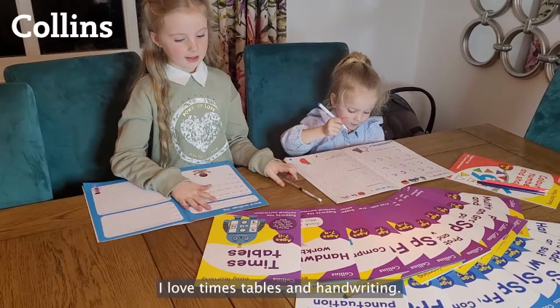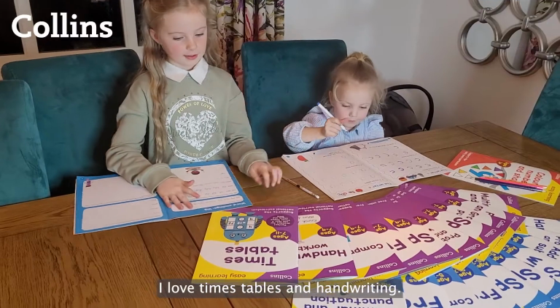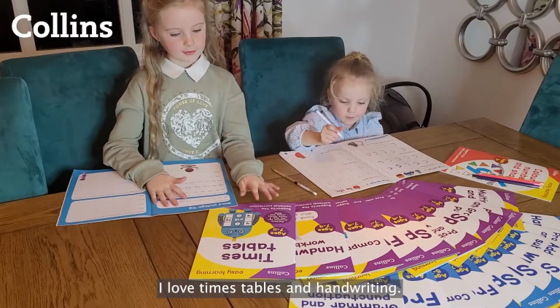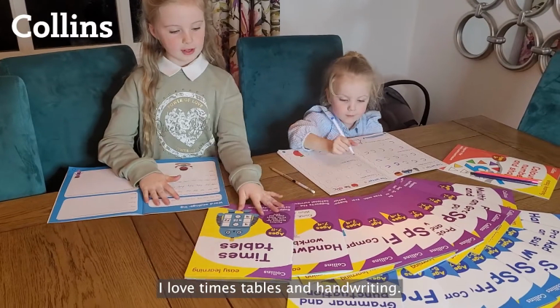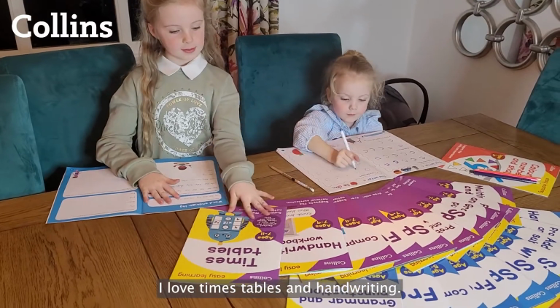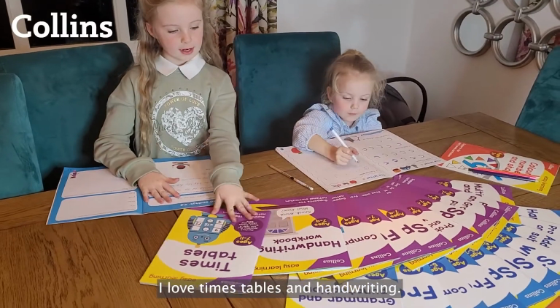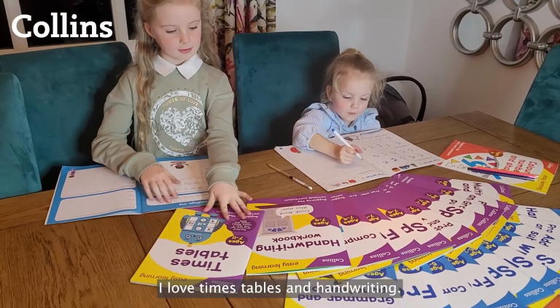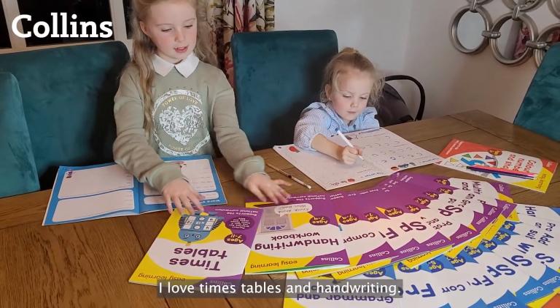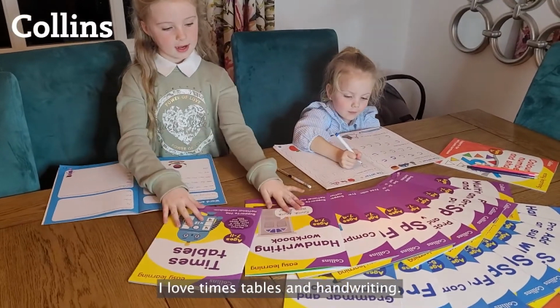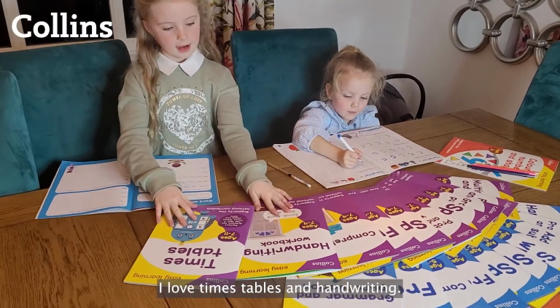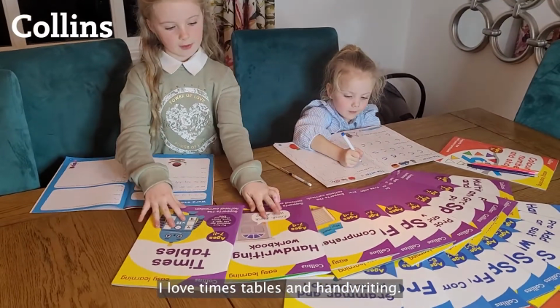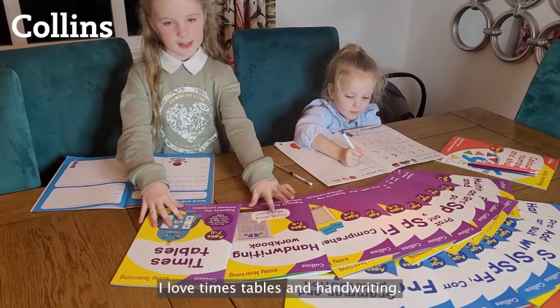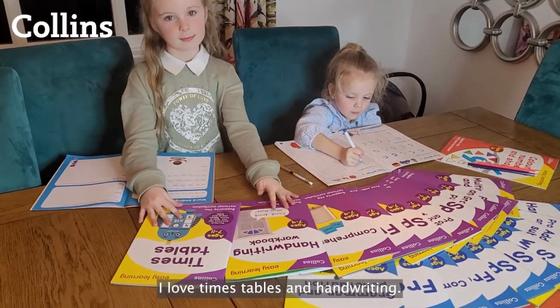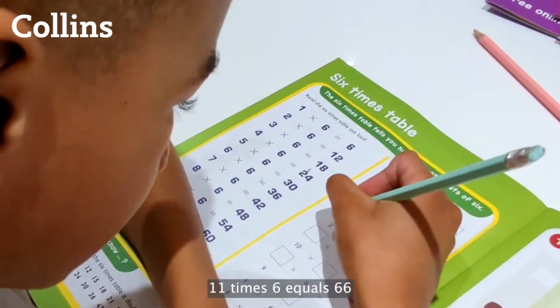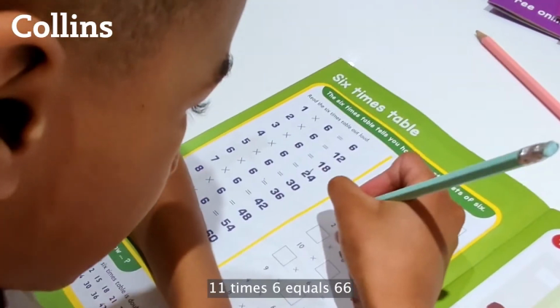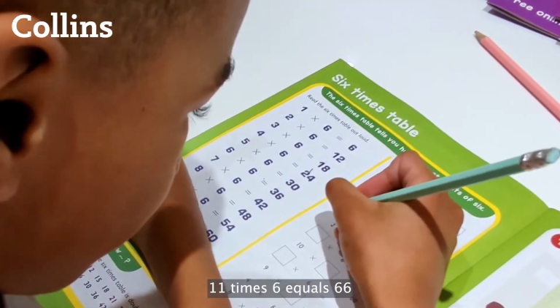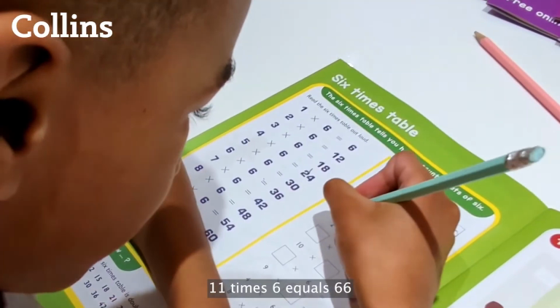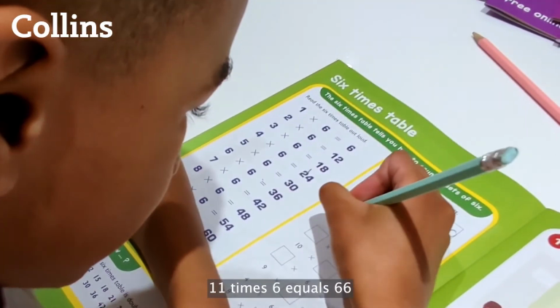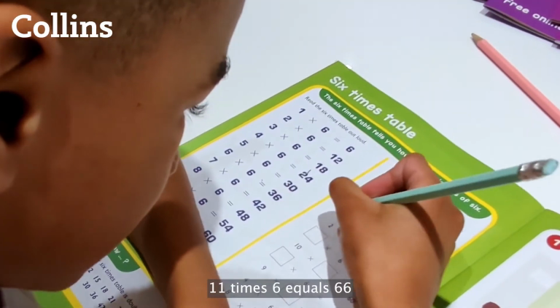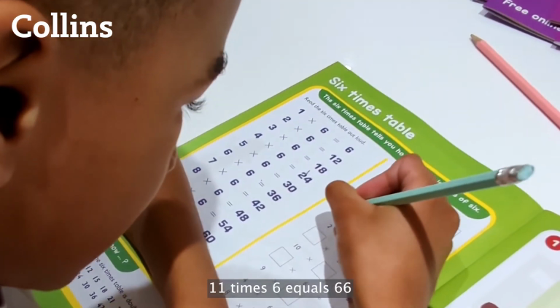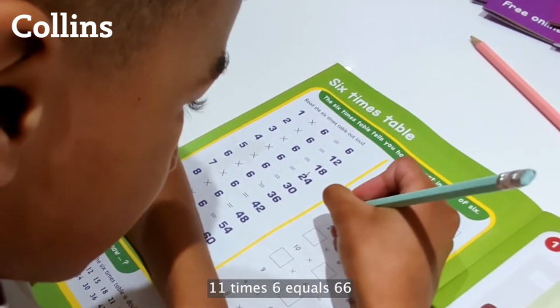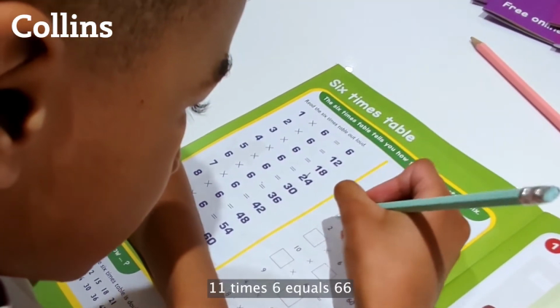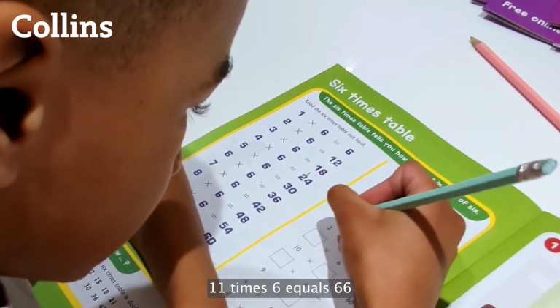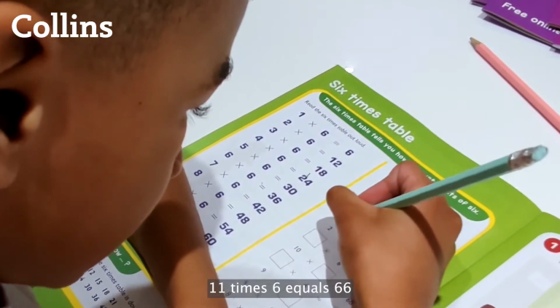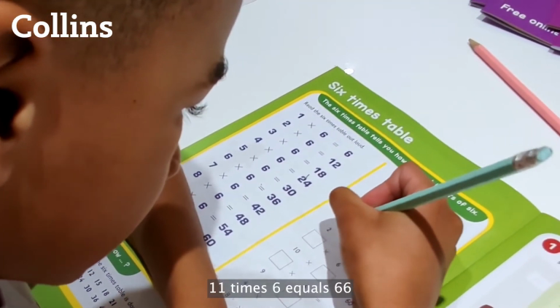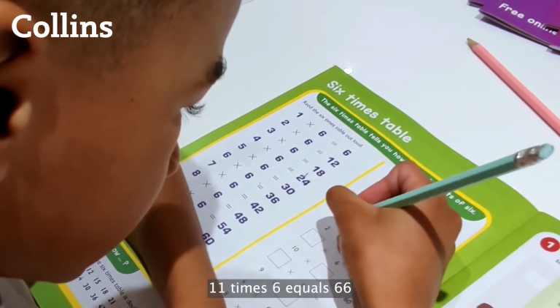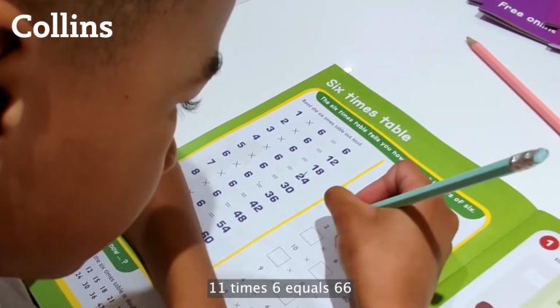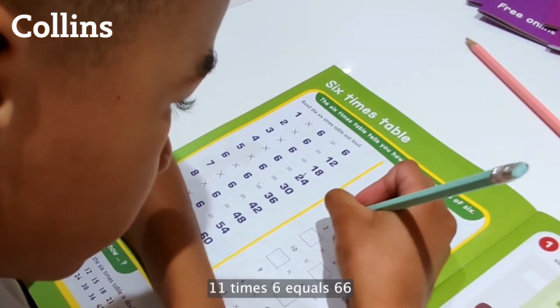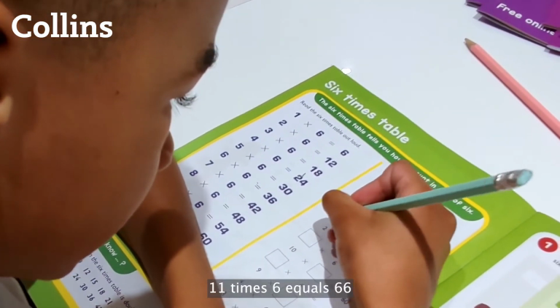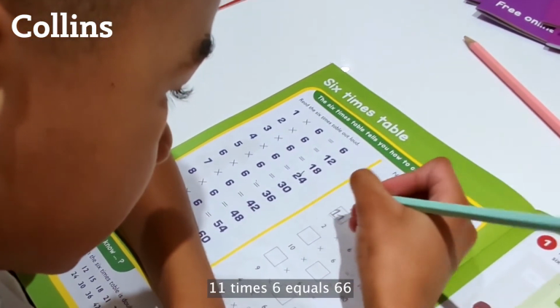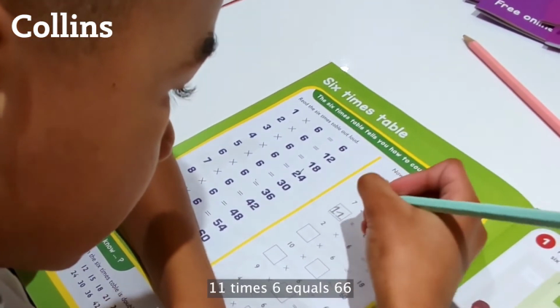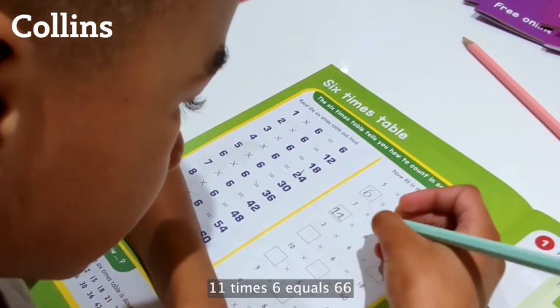I love times tables and handwriting. Eleven times six equals sixty-six.